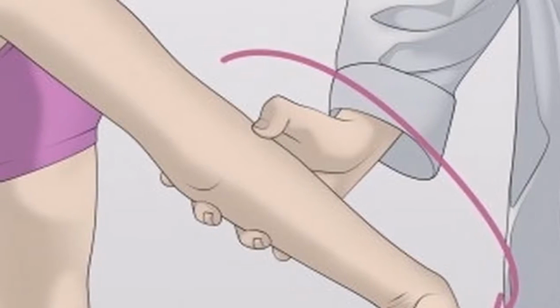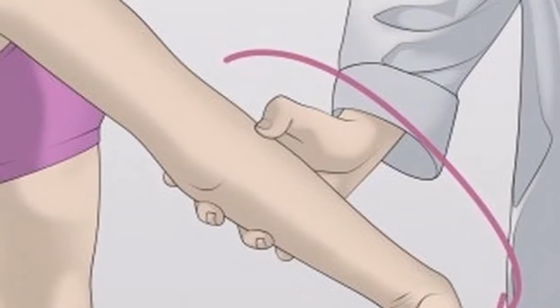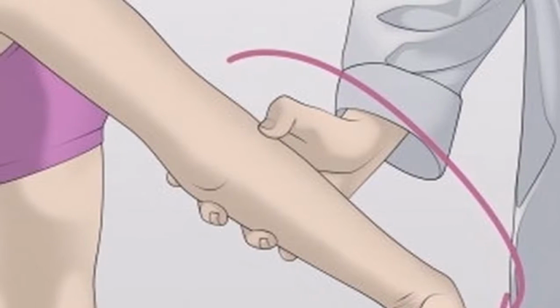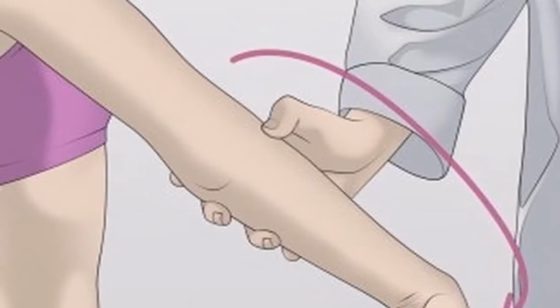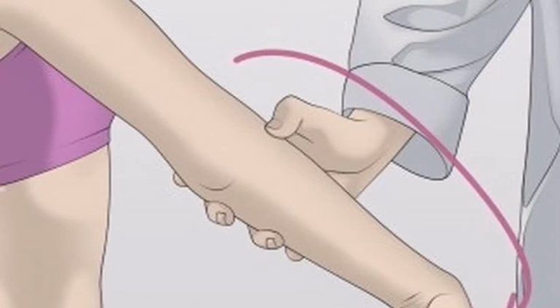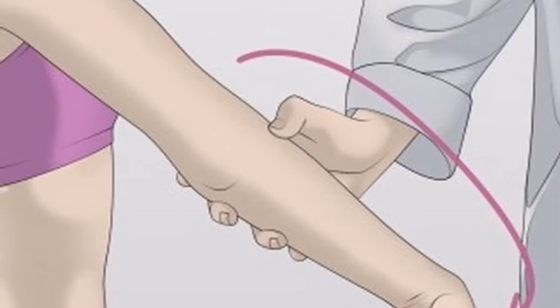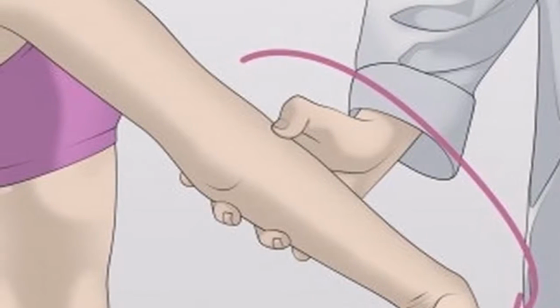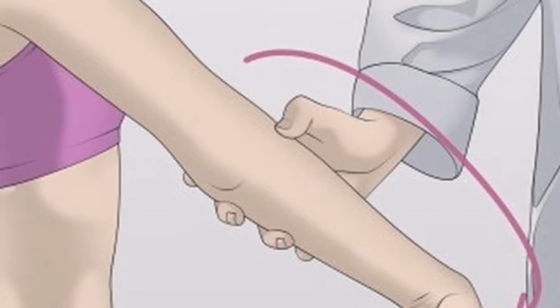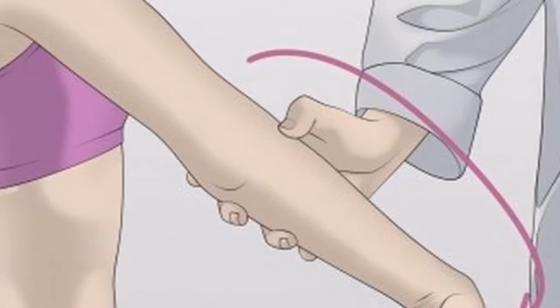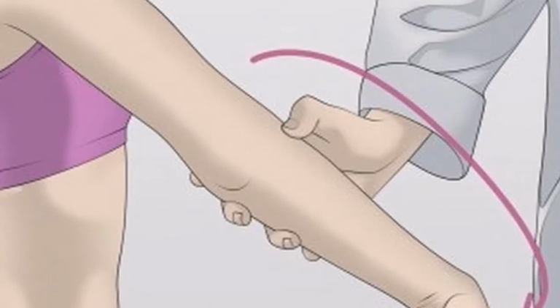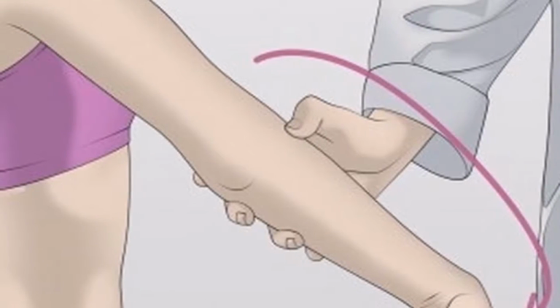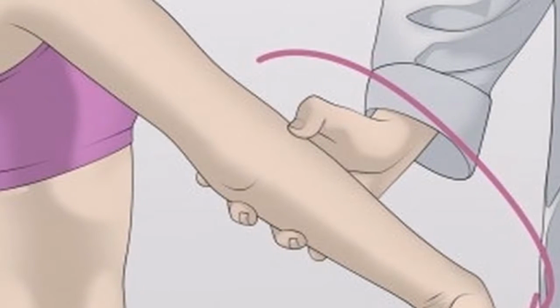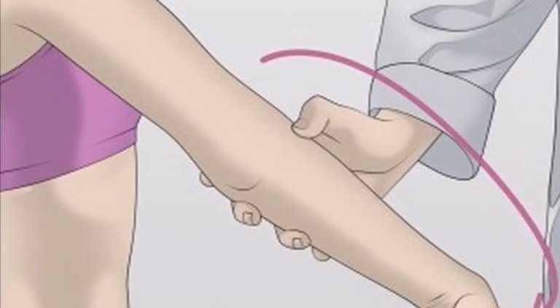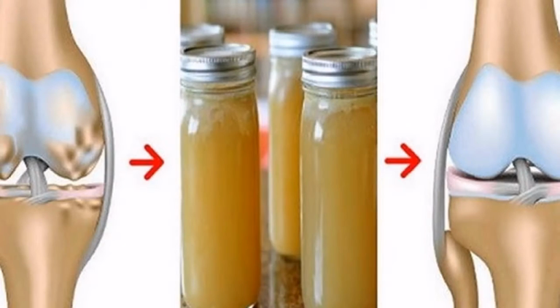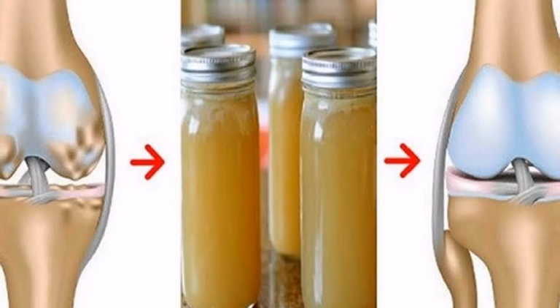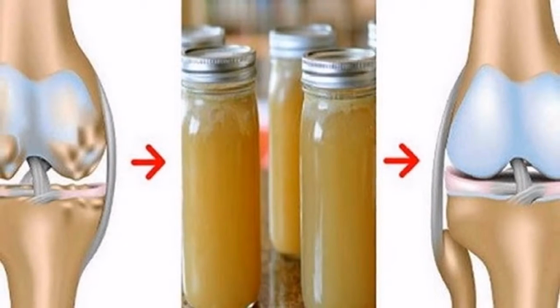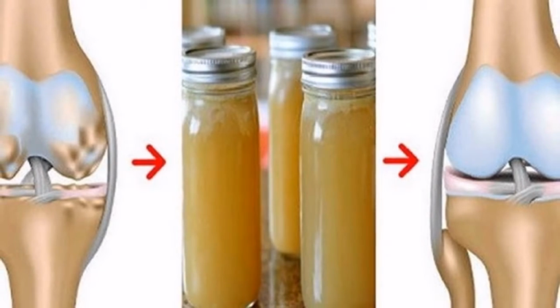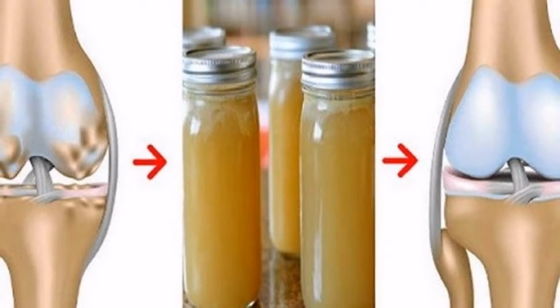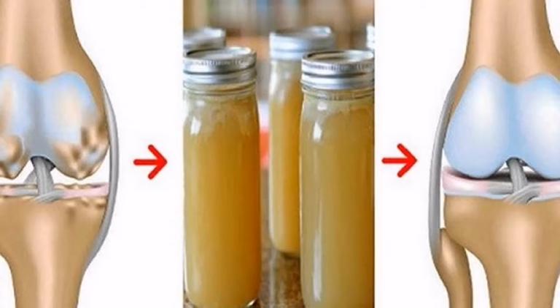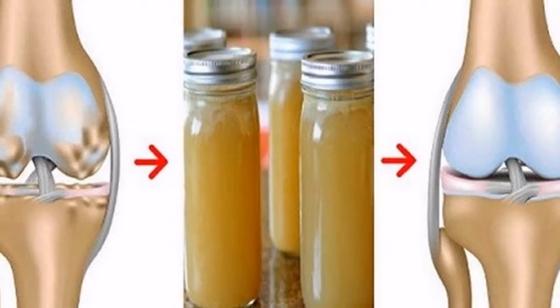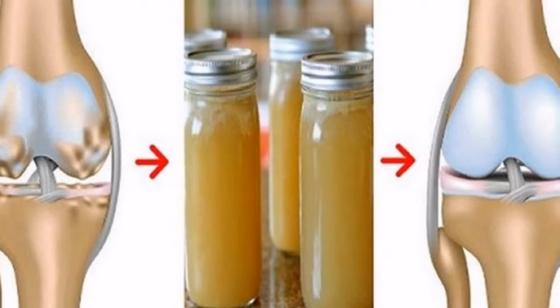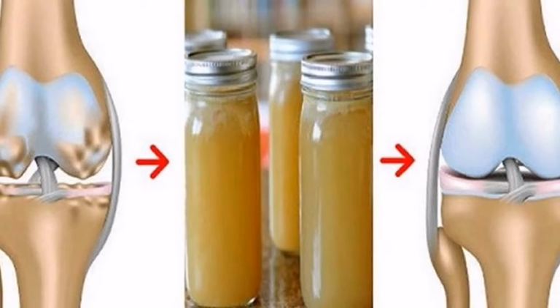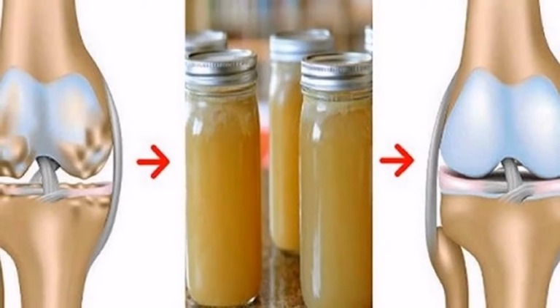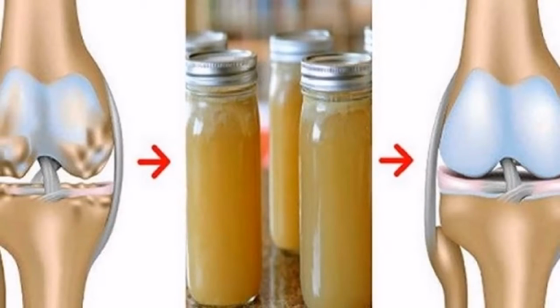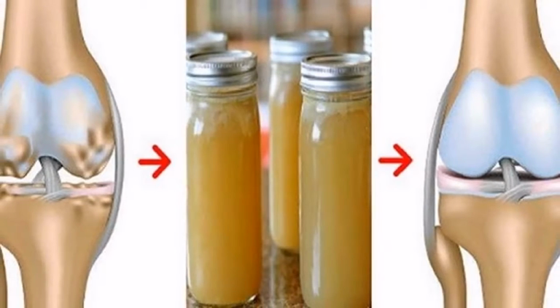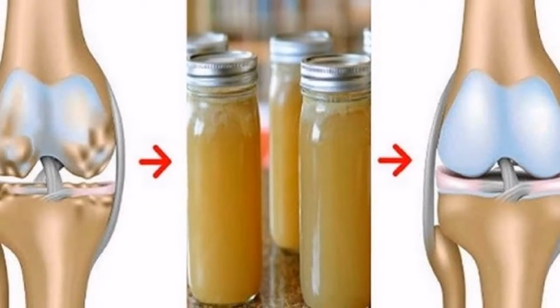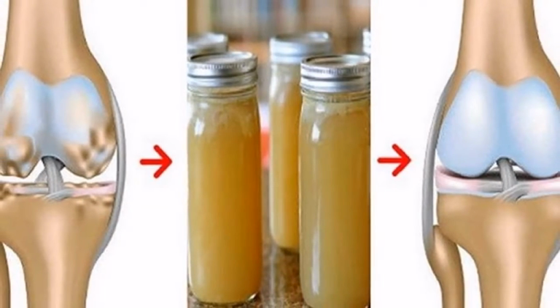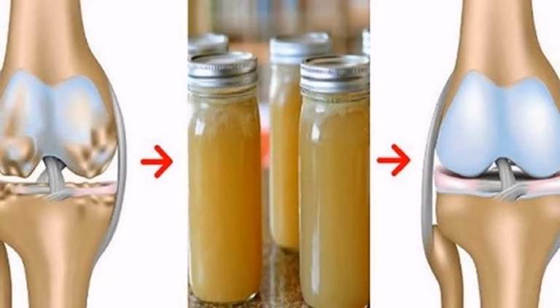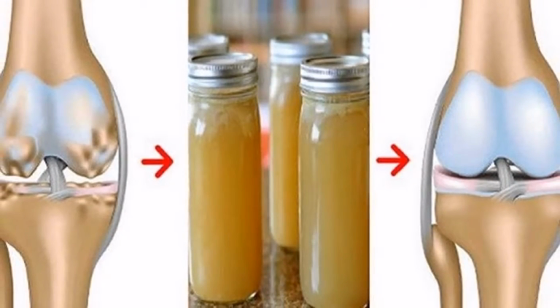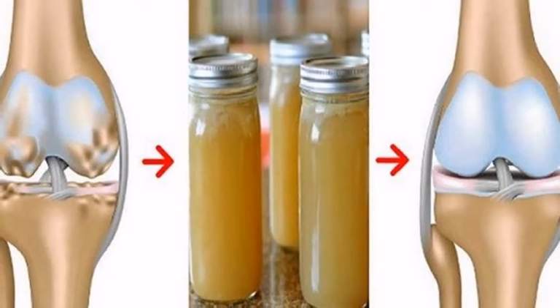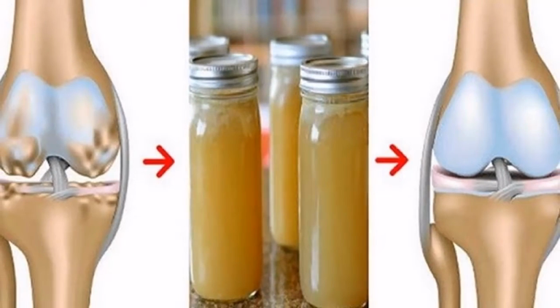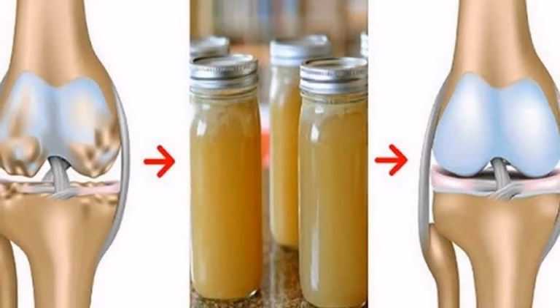Add something of your choice — juice, milk, yogurt, fruit, or tea — and drink it. You need to do this method for one week.